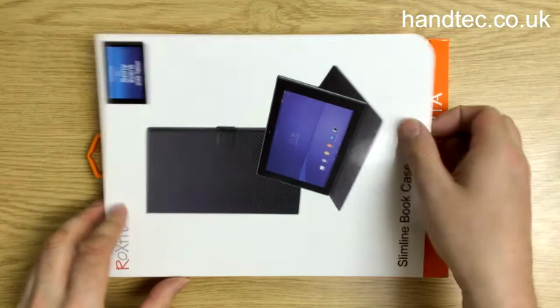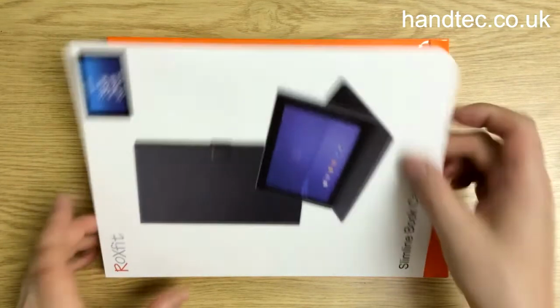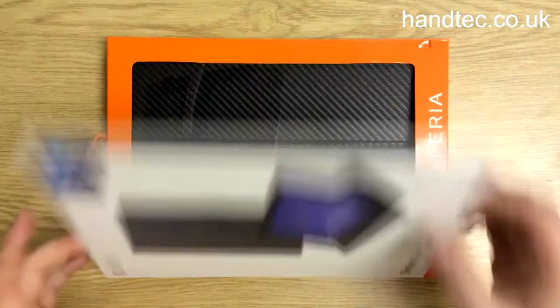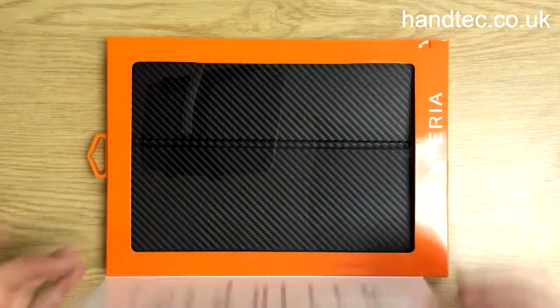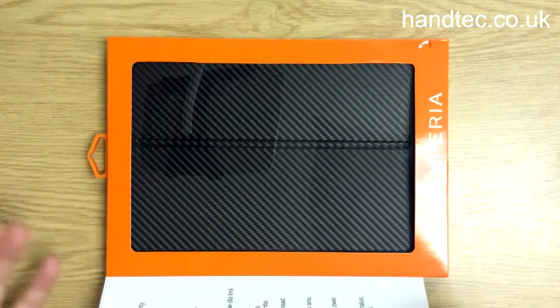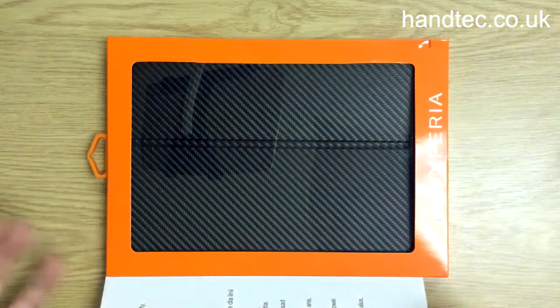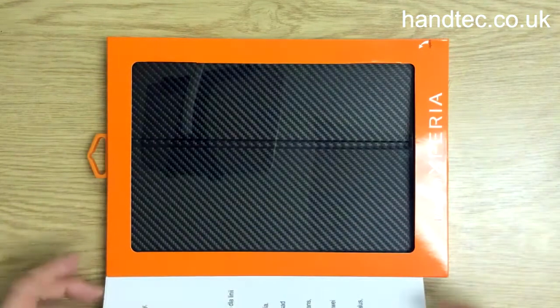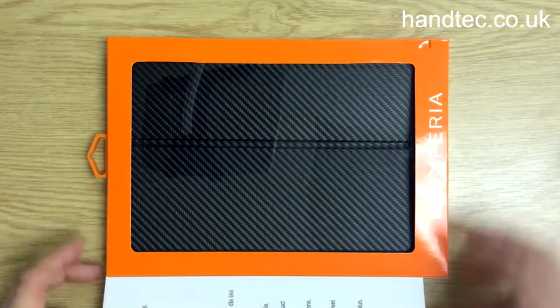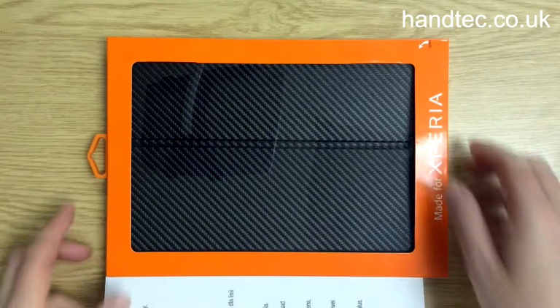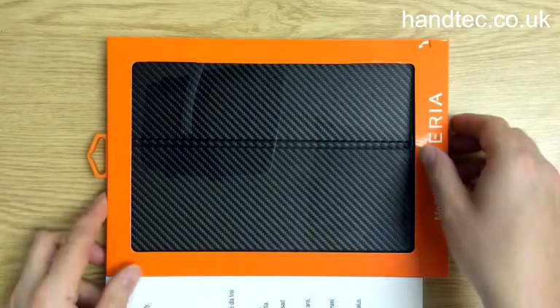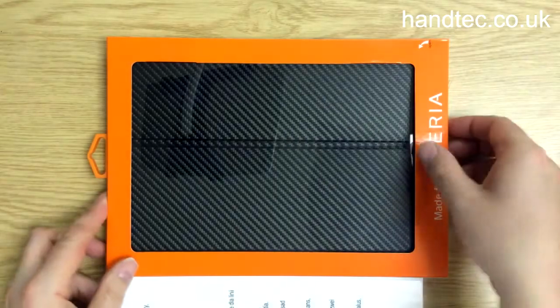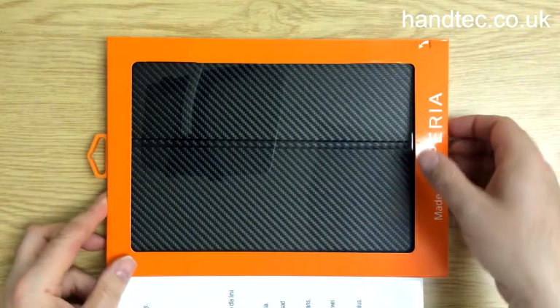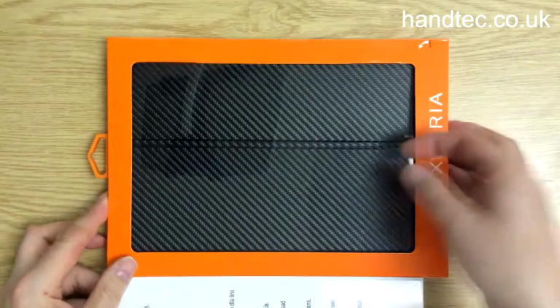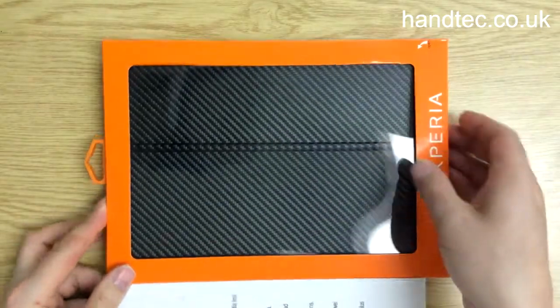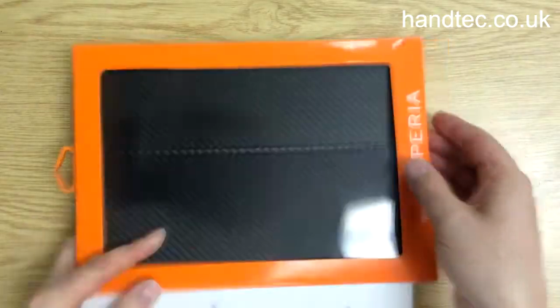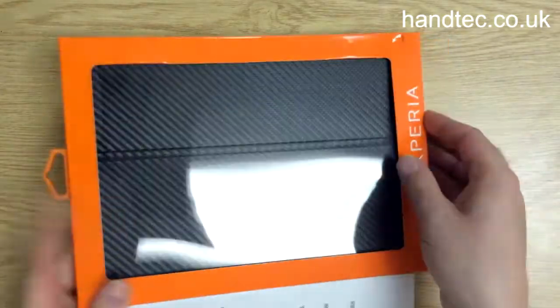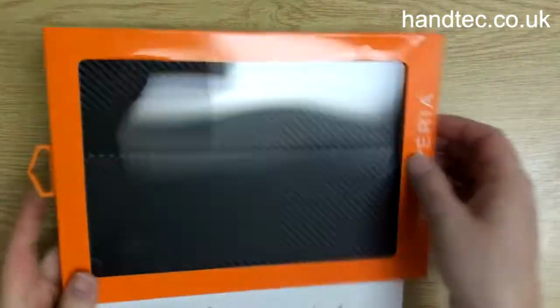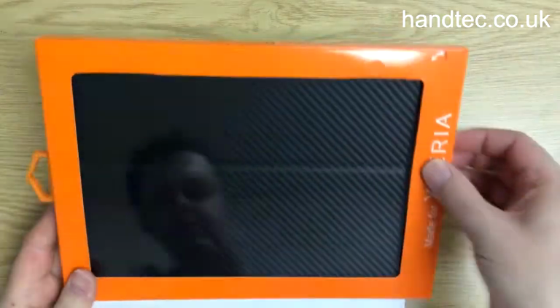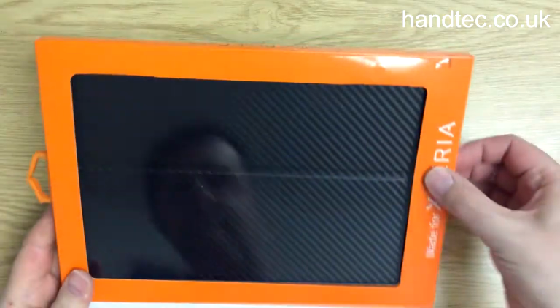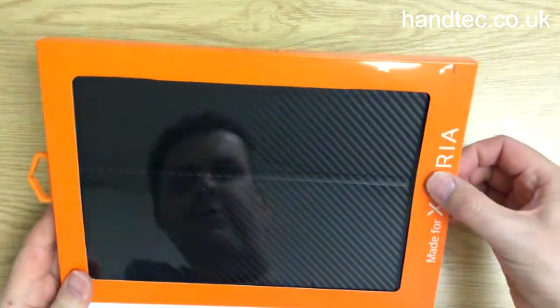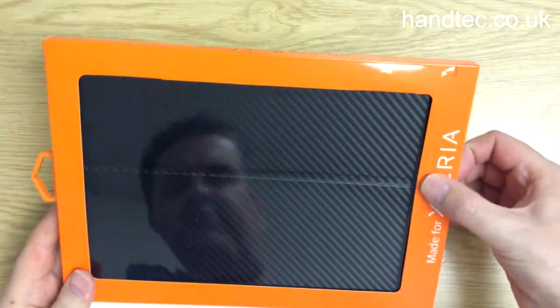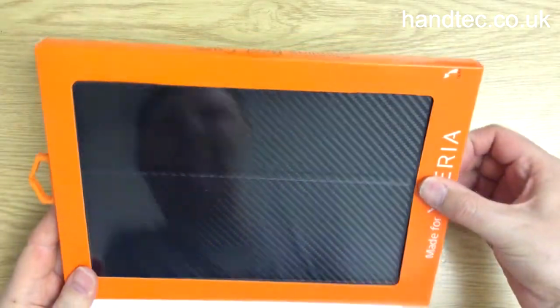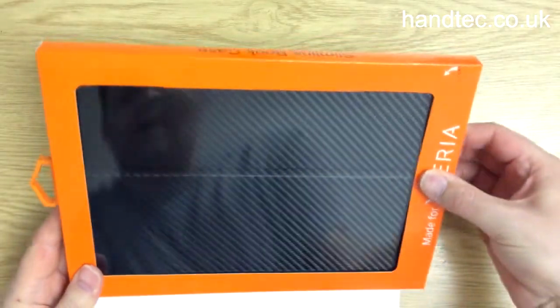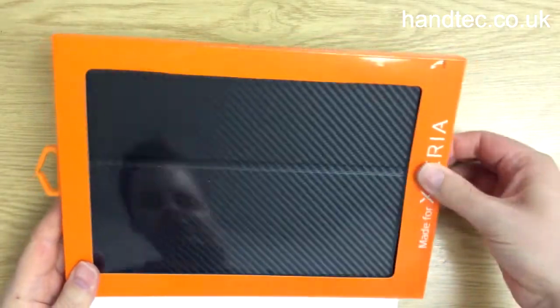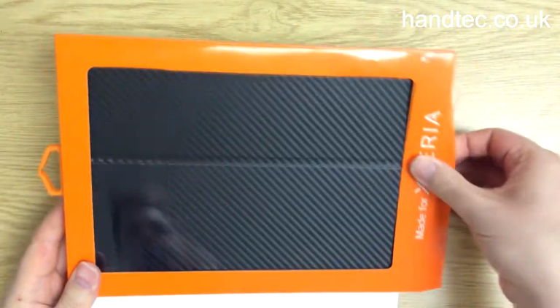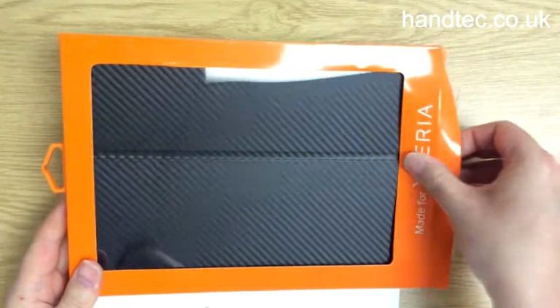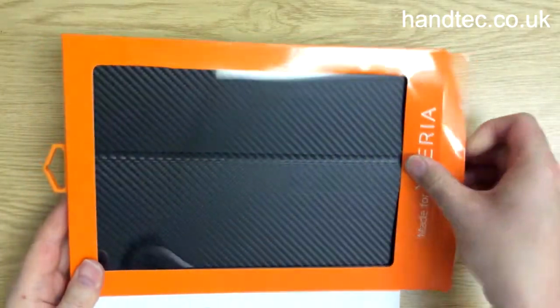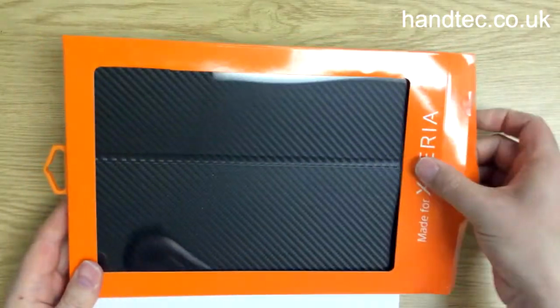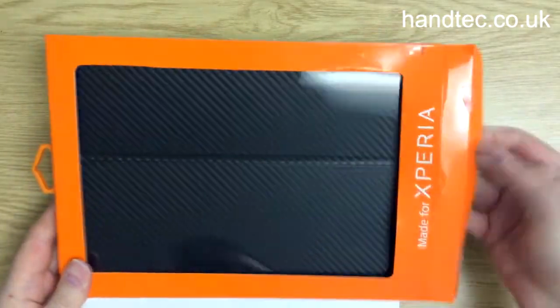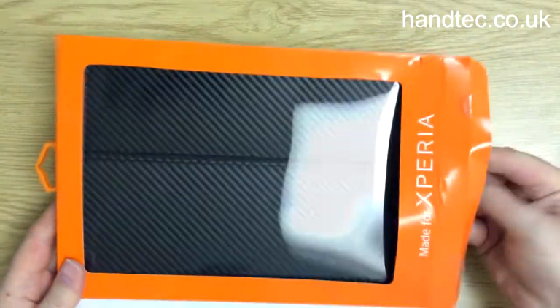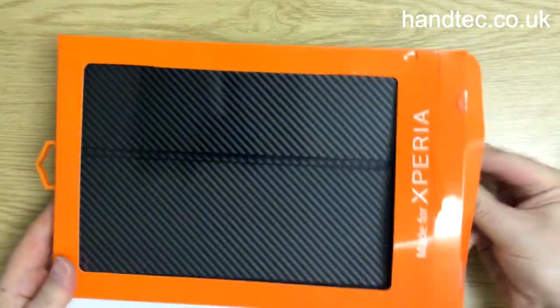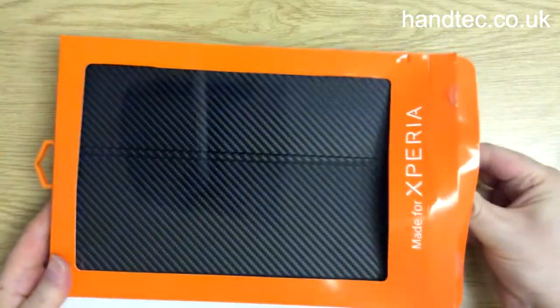We'll just open this up and take a look at the case. It's got a sort of carbon fibre look to it.